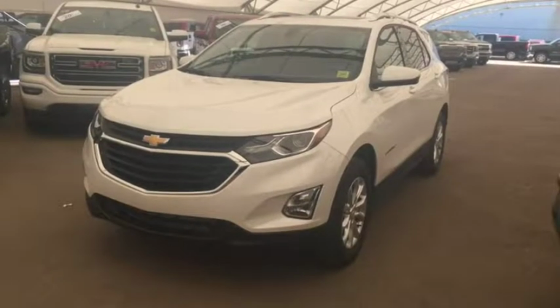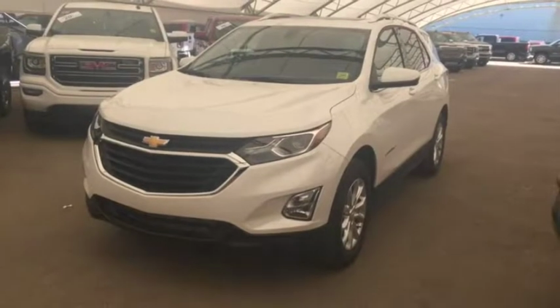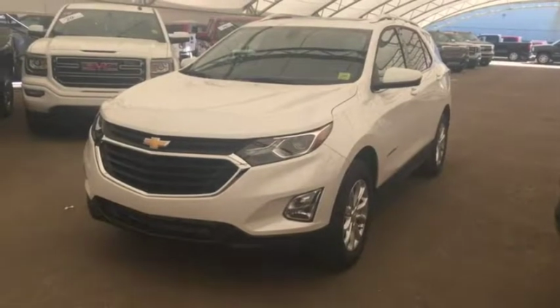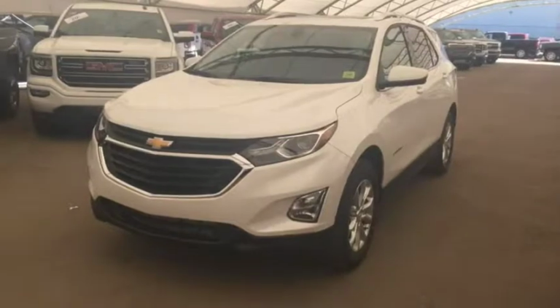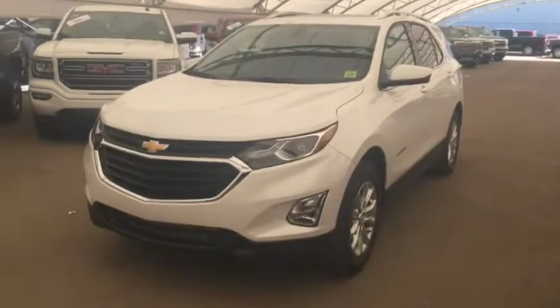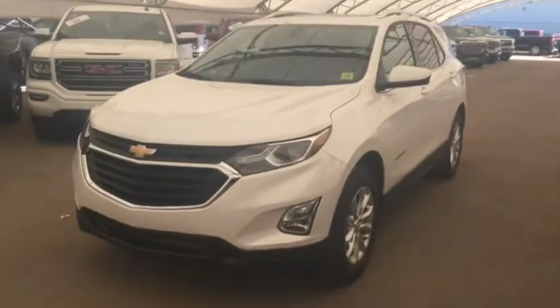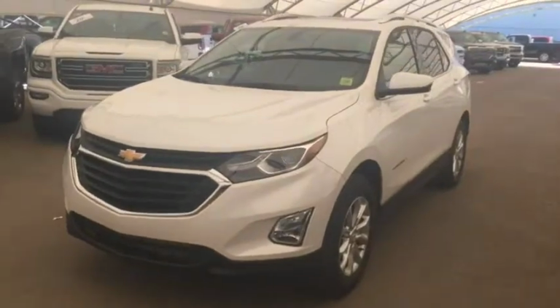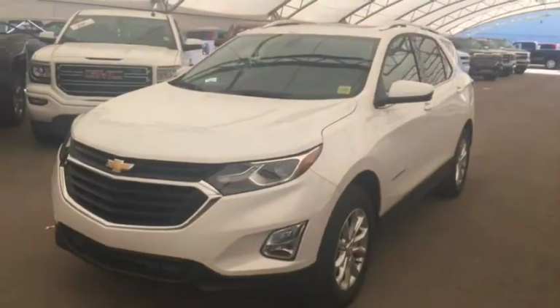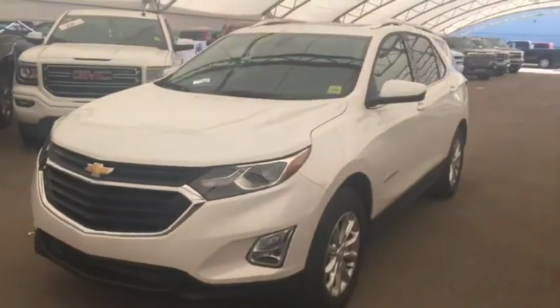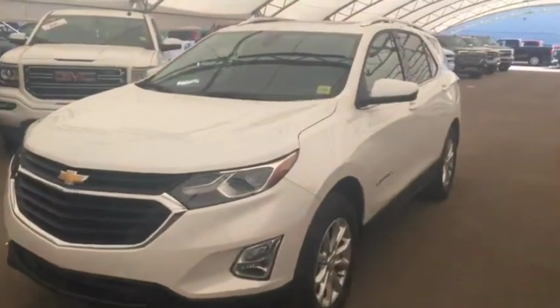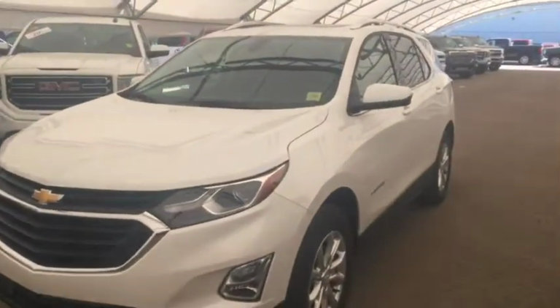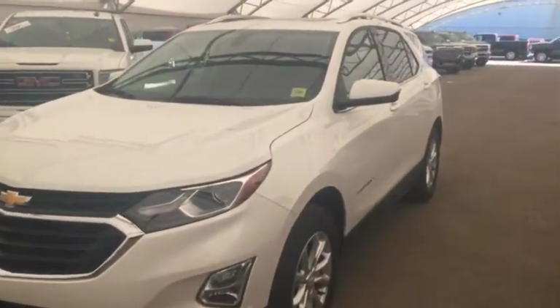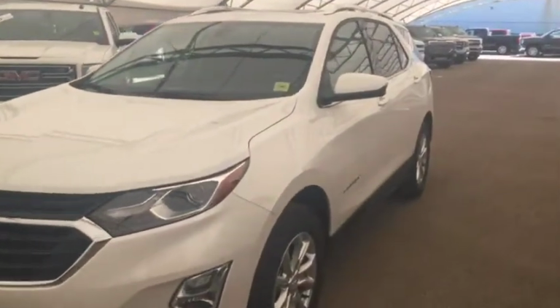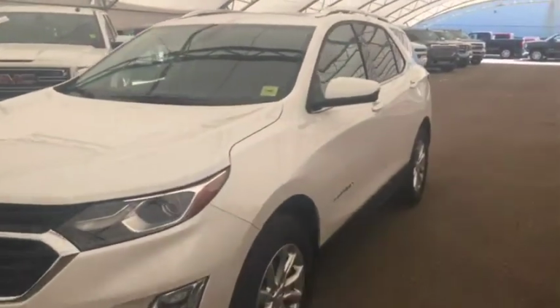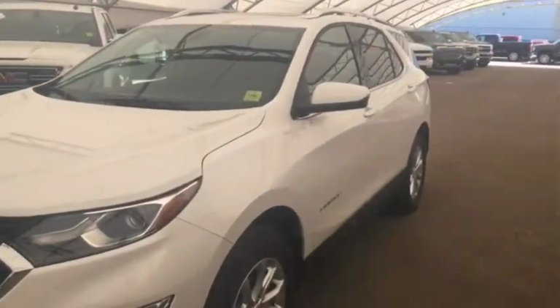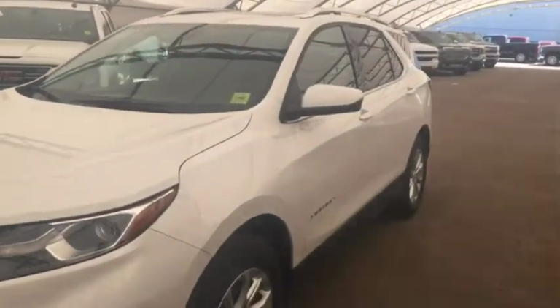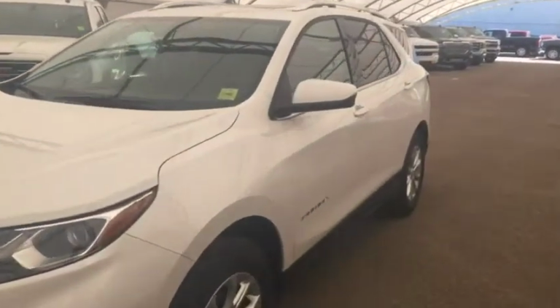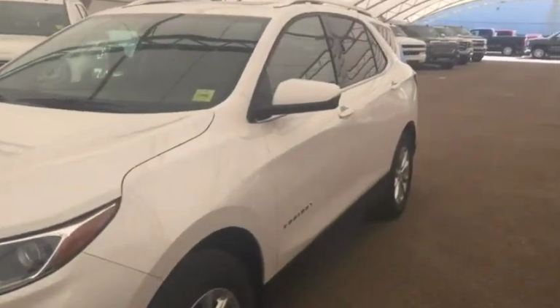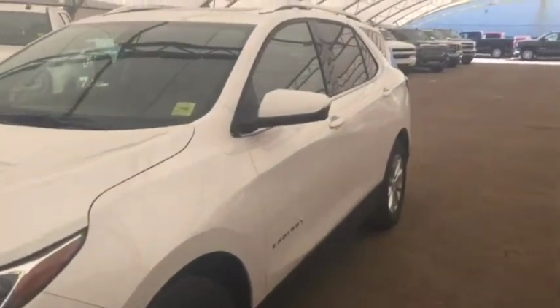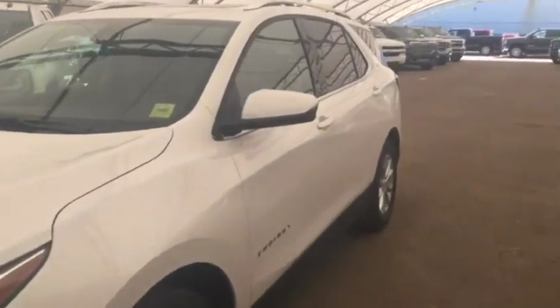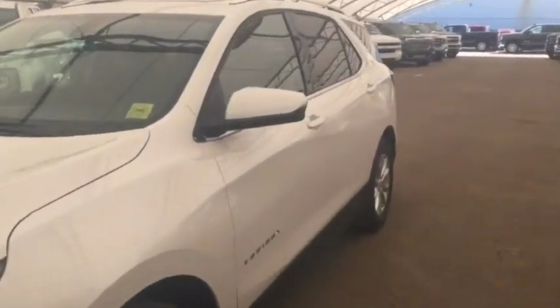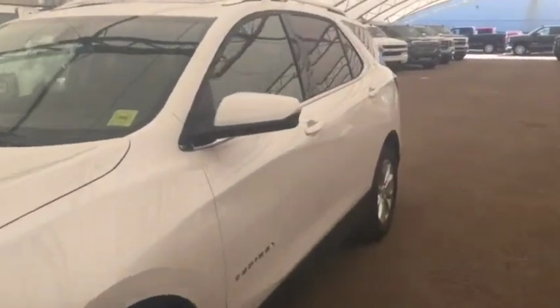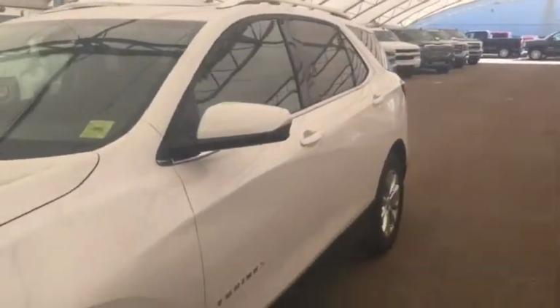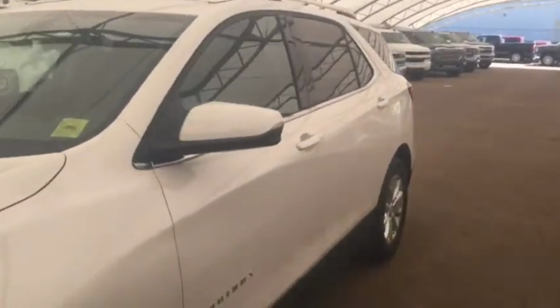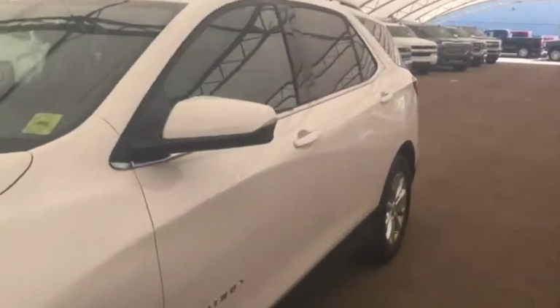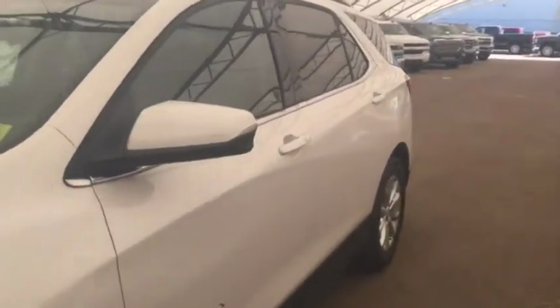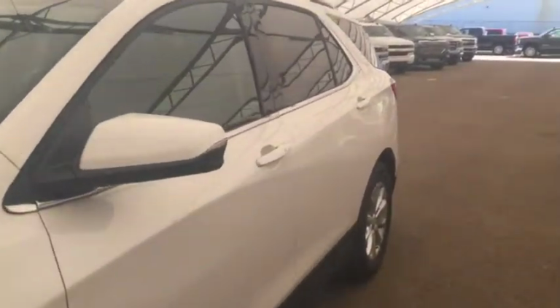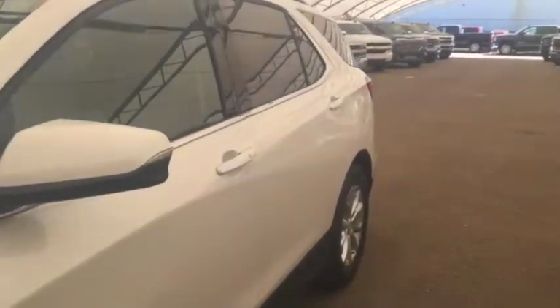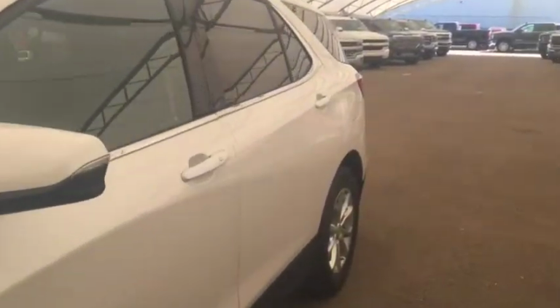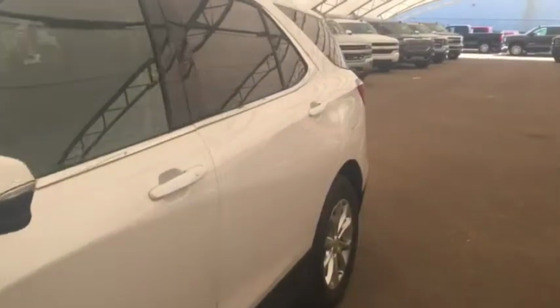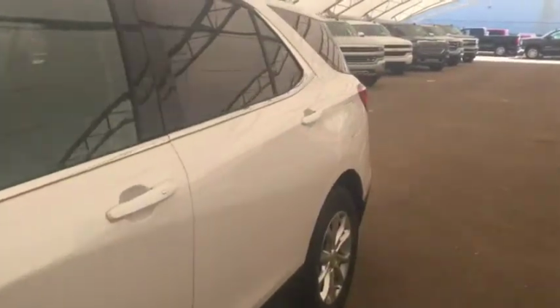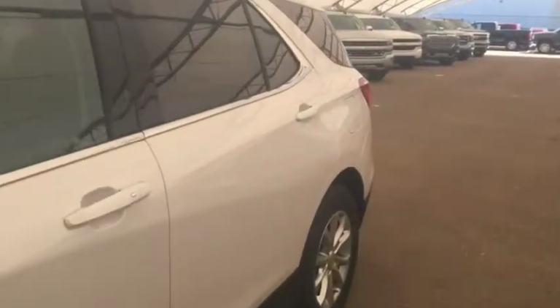Welcome to Davis Chevrolet. This is the 2019 Chevrolet Equinox in the color white.